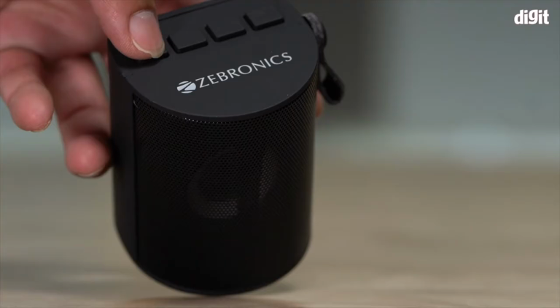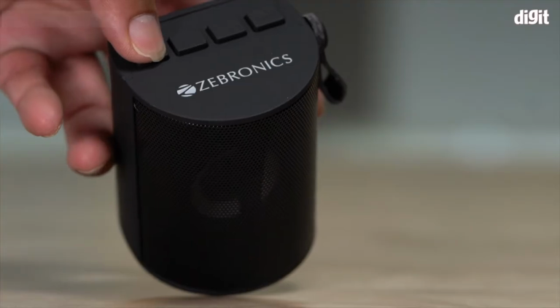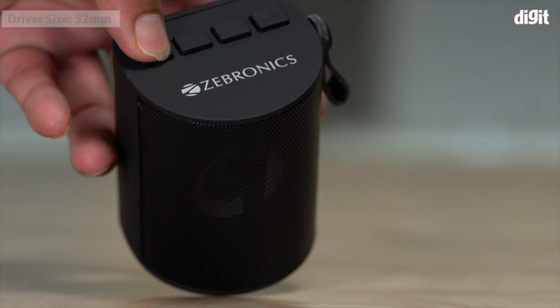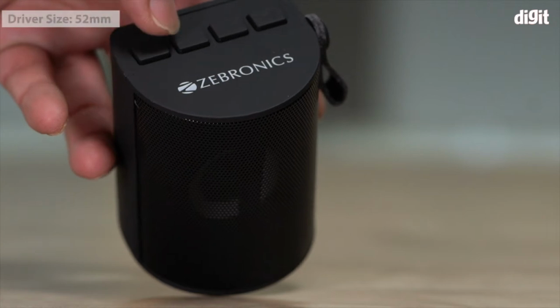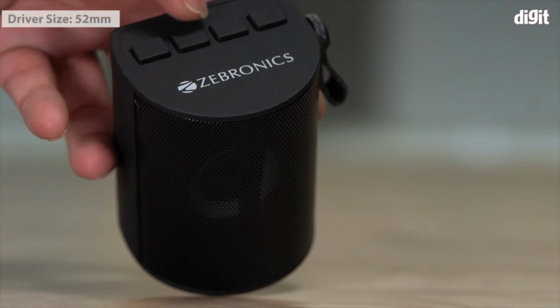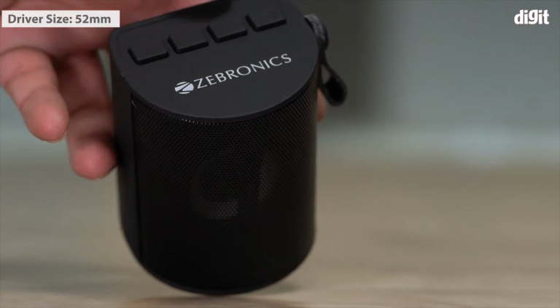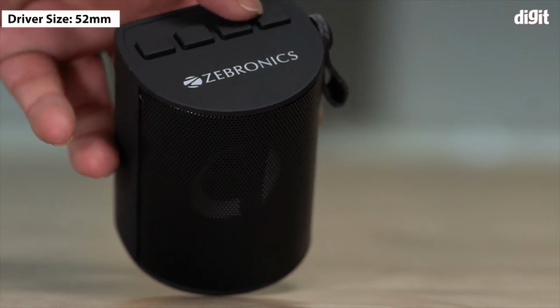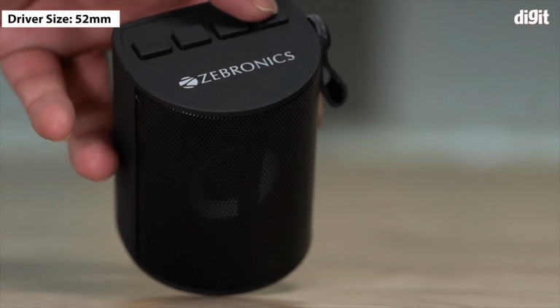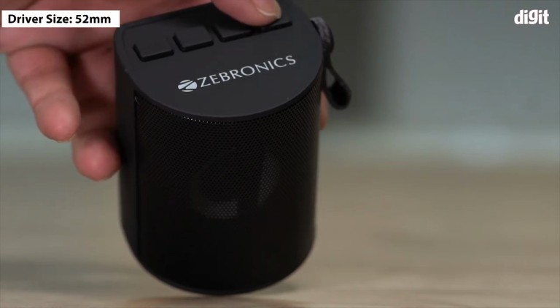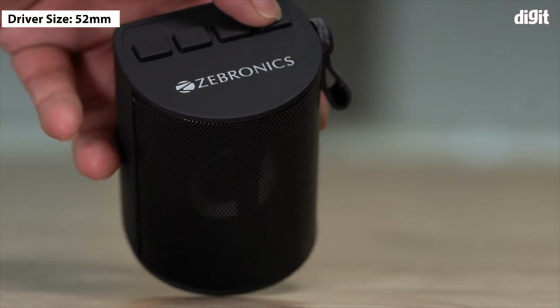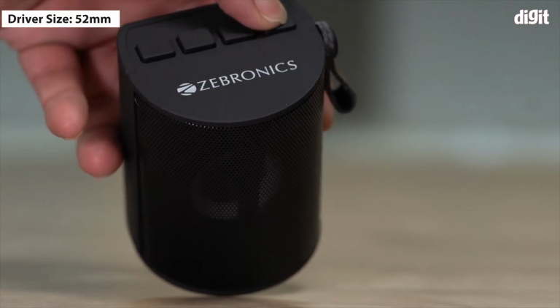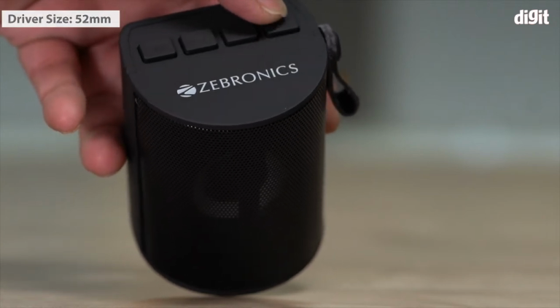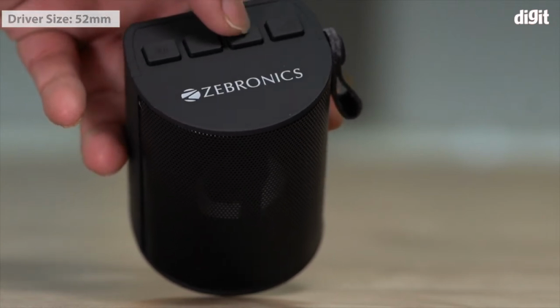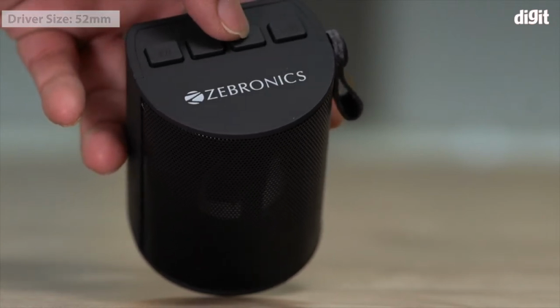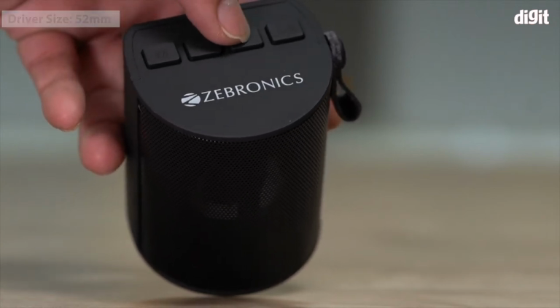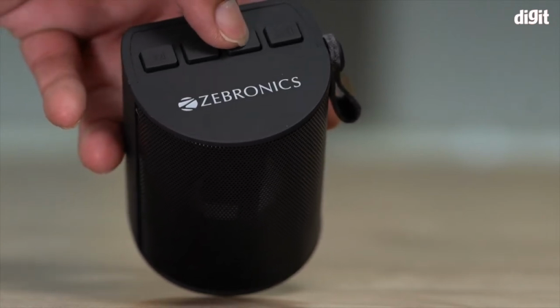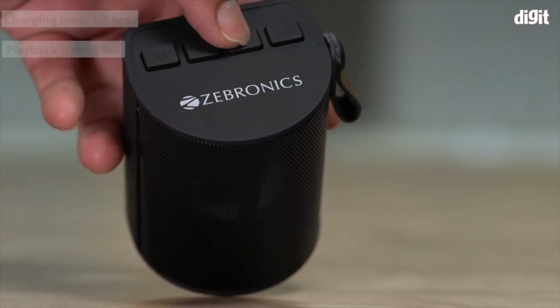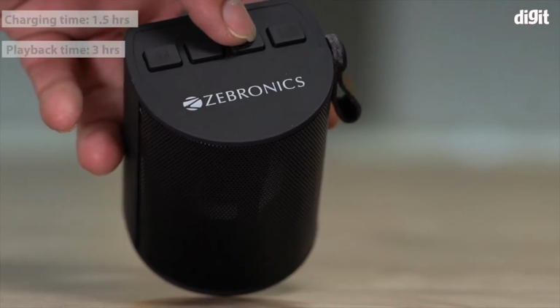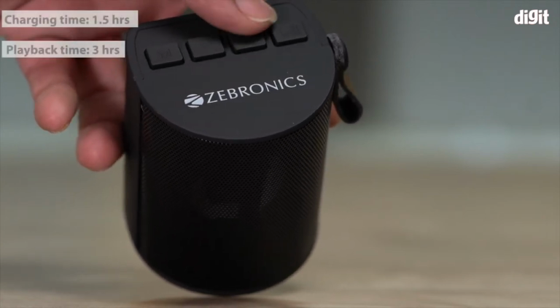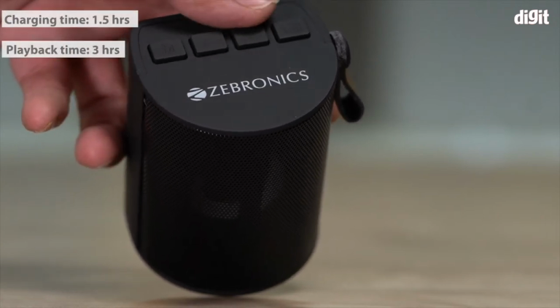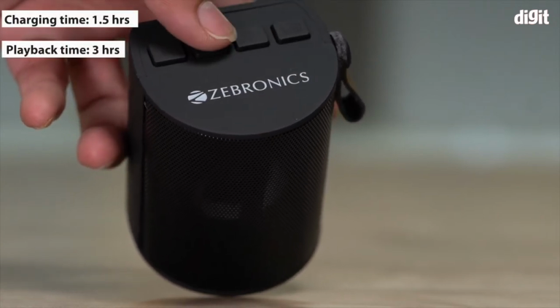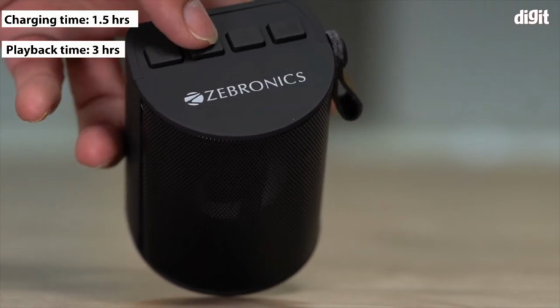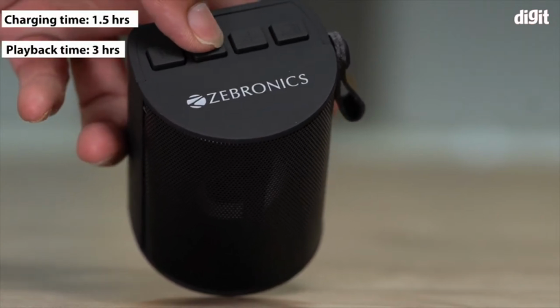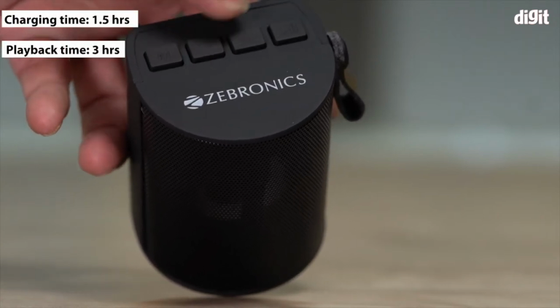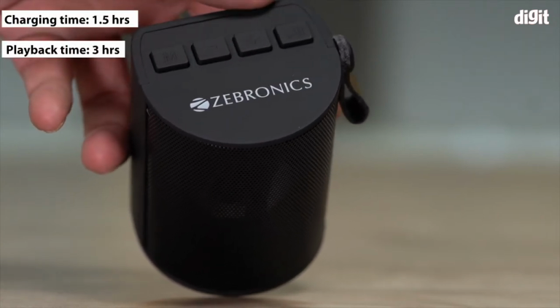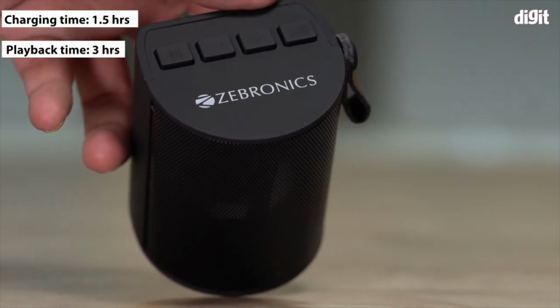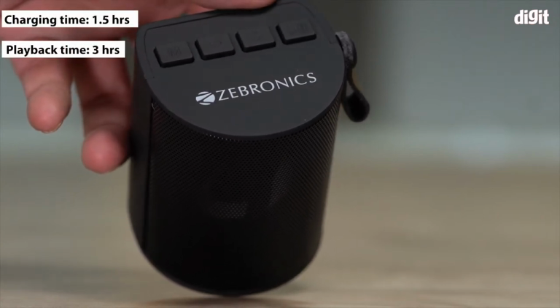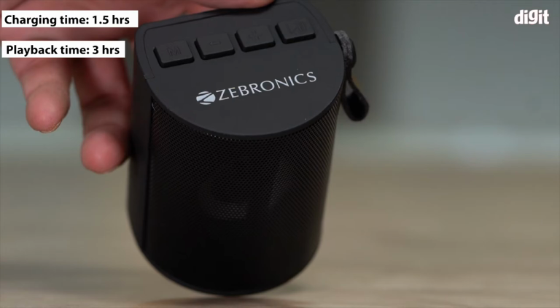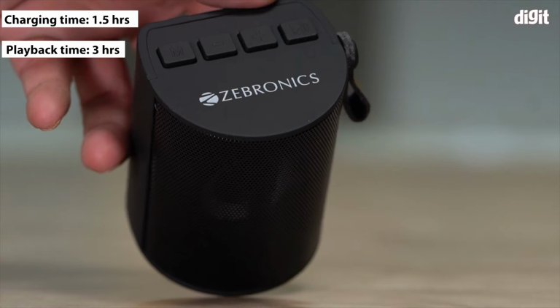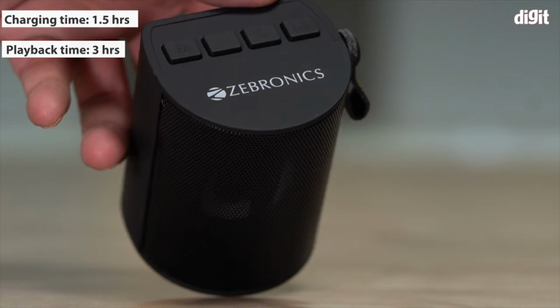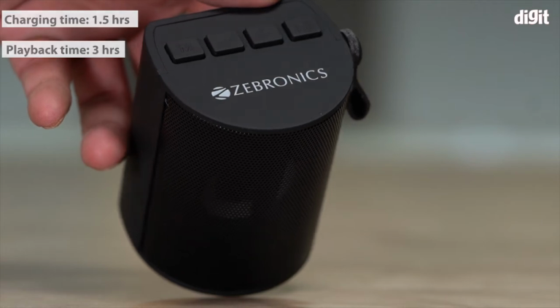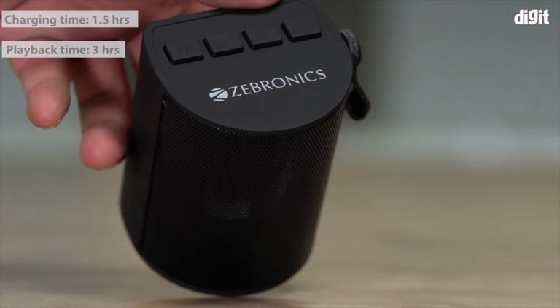The Zeb Bello portable comes with a 52mm driver that takes 1.5 hours to charge and provides 3 hours of playback time.